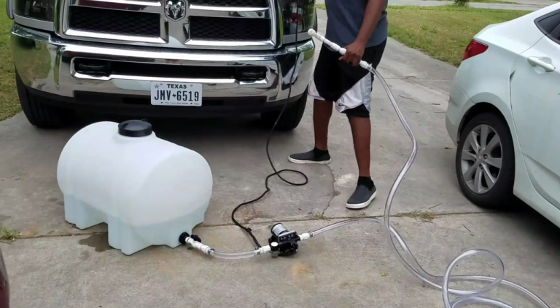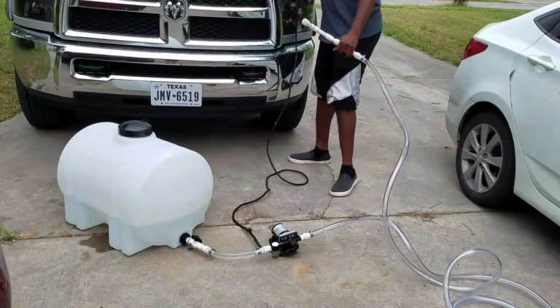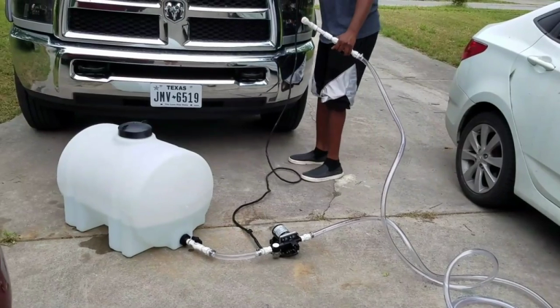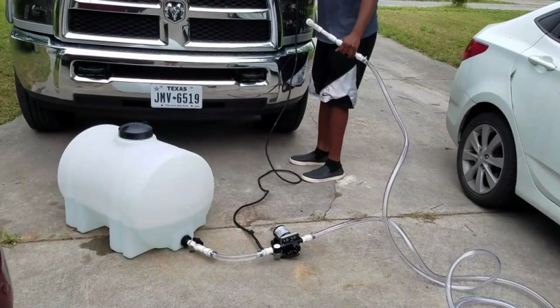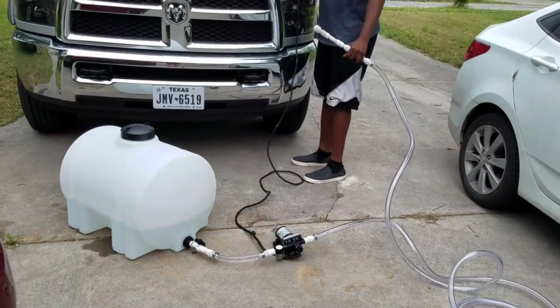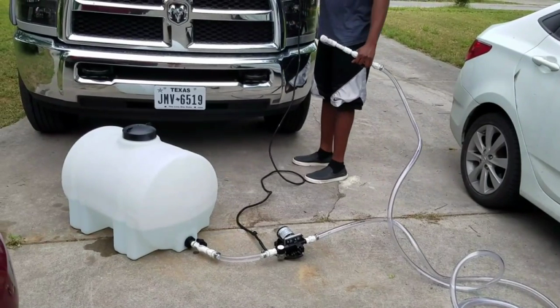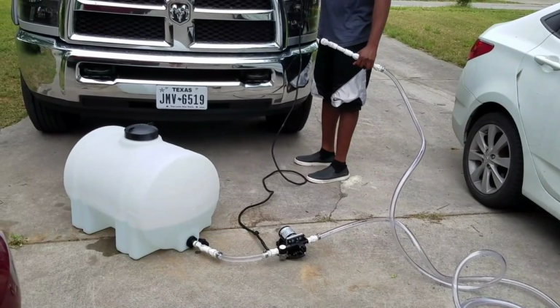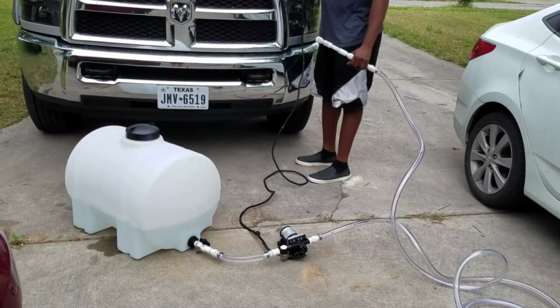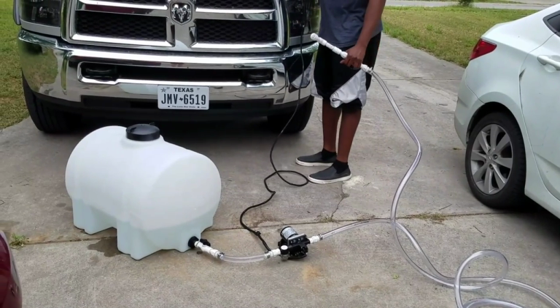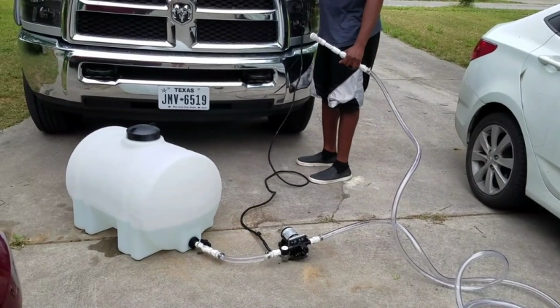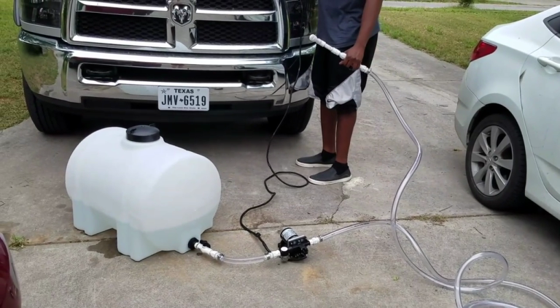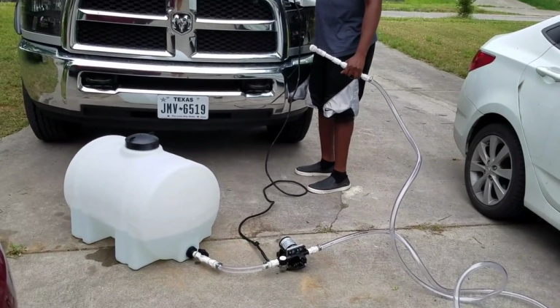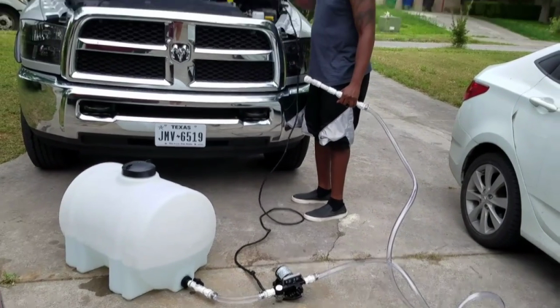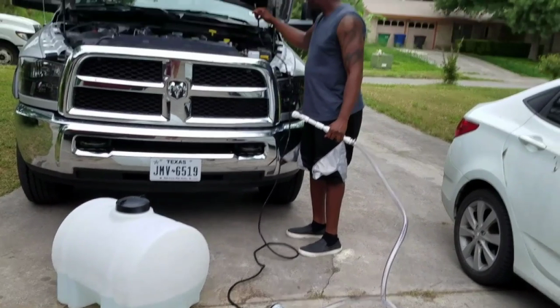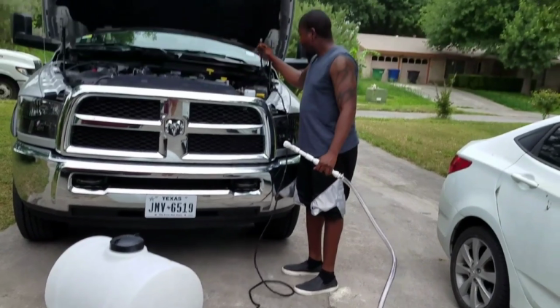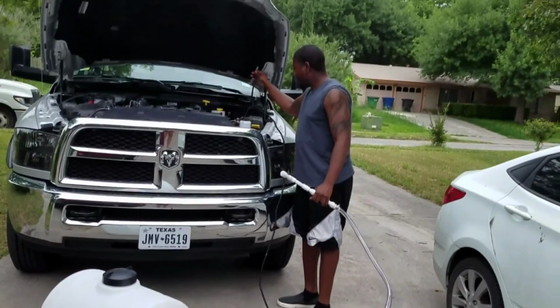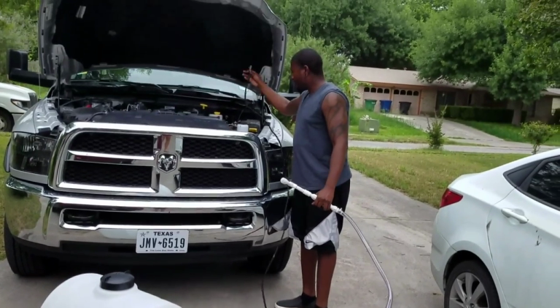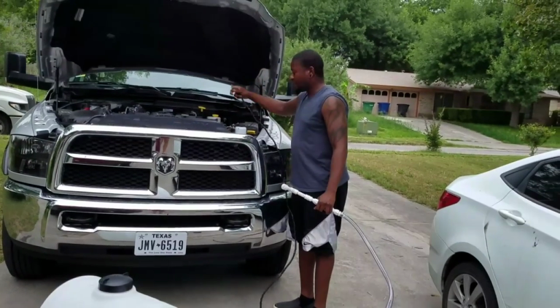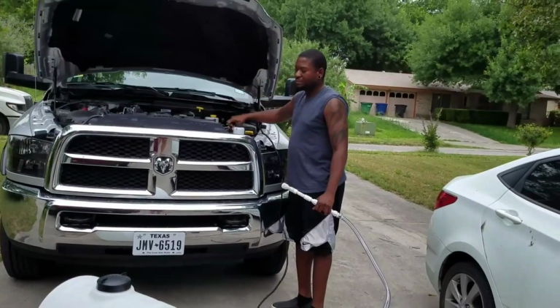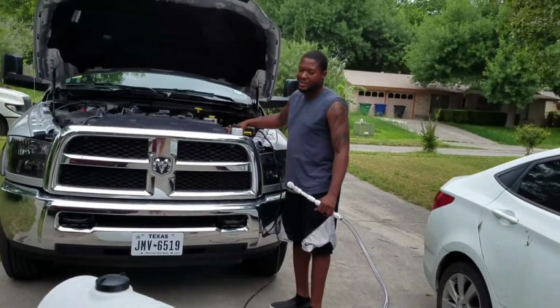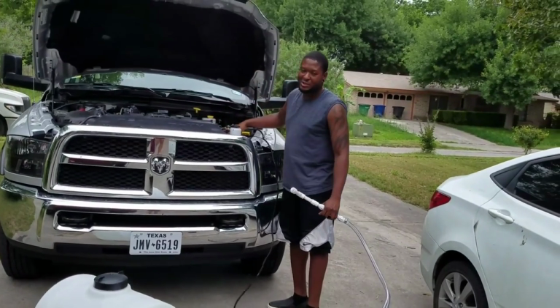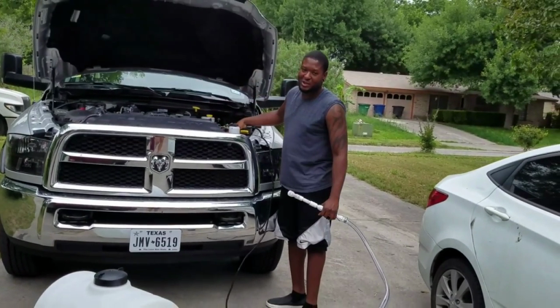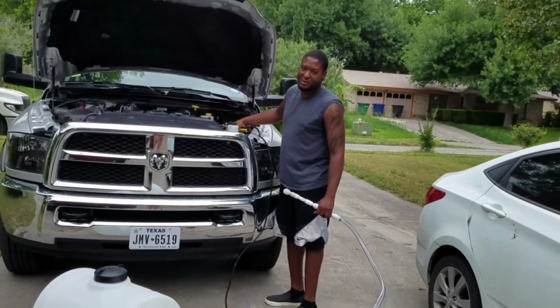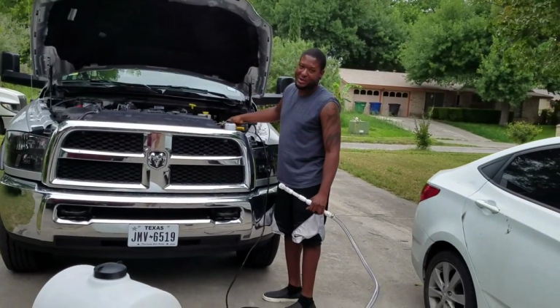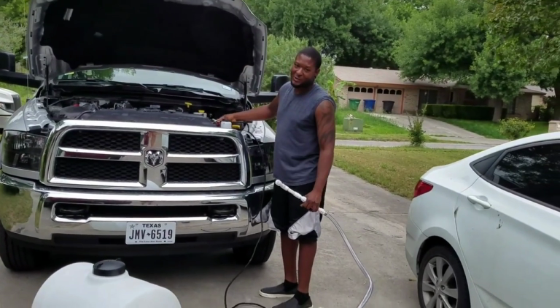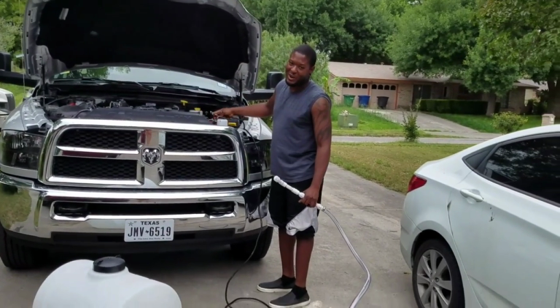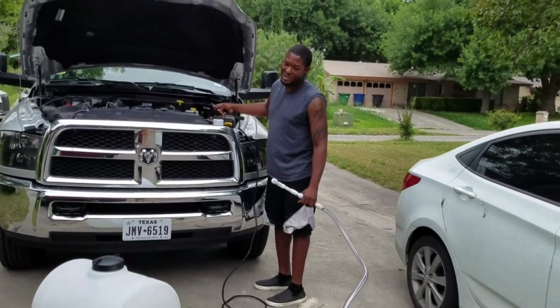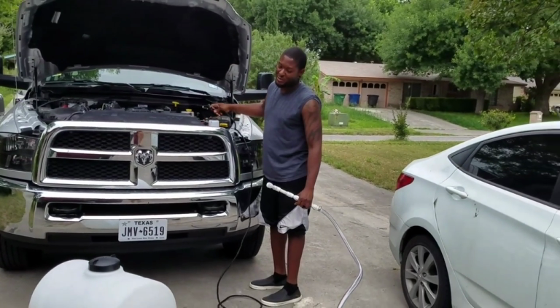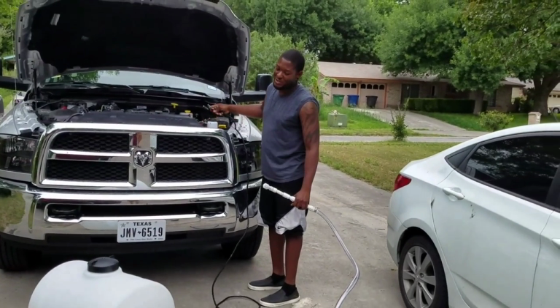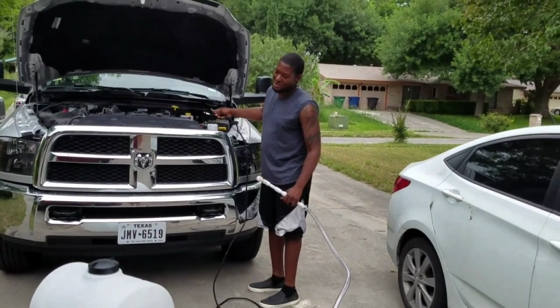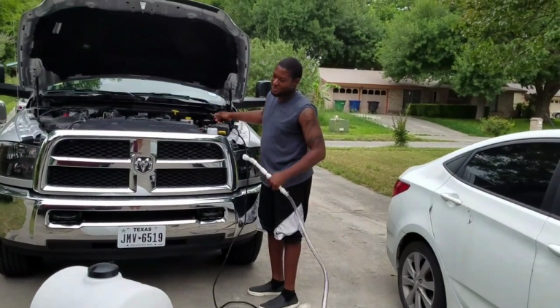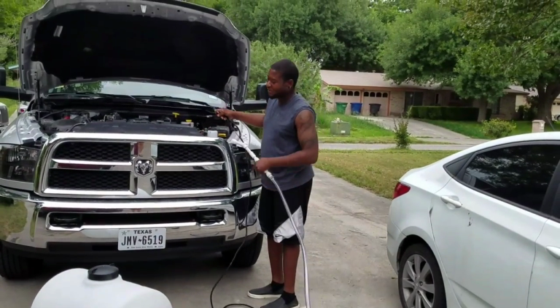I'm going to hook it up to the battery. I would put it in the bed of the truck but I made the wires a little bit too short.